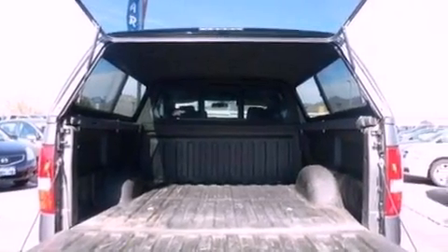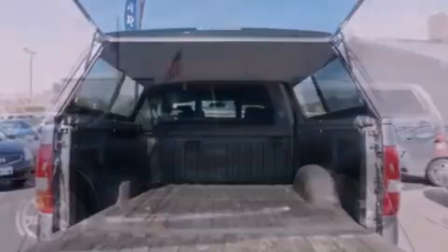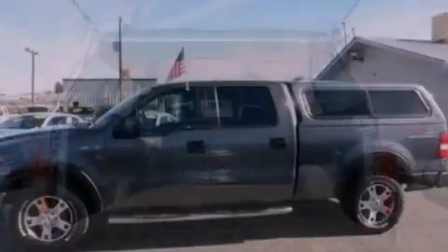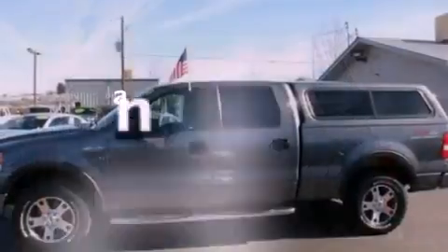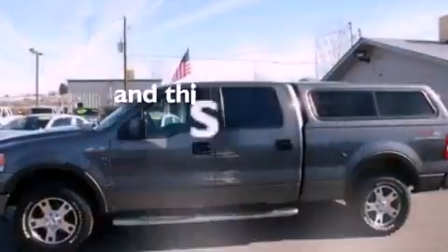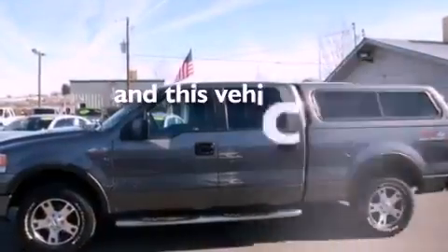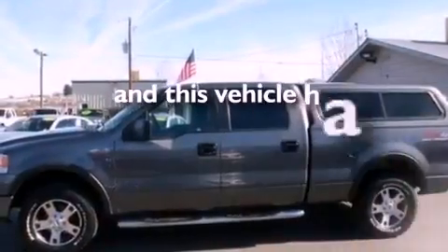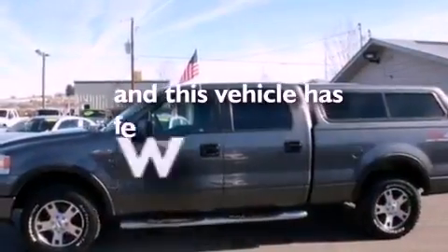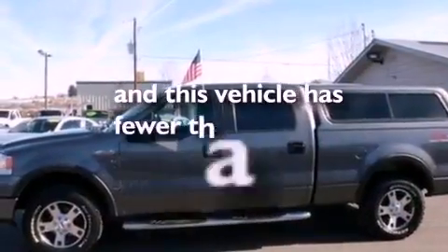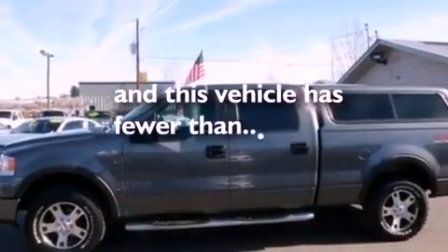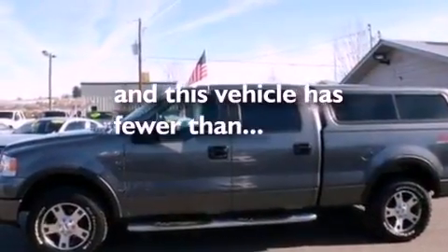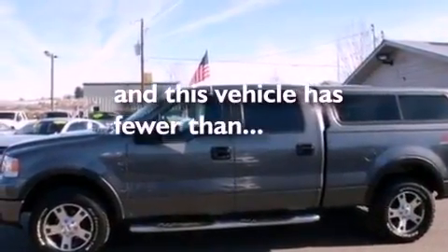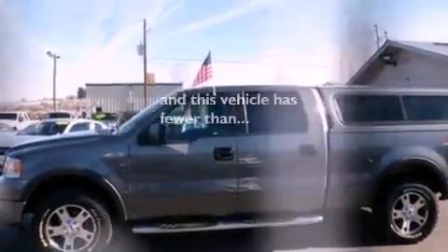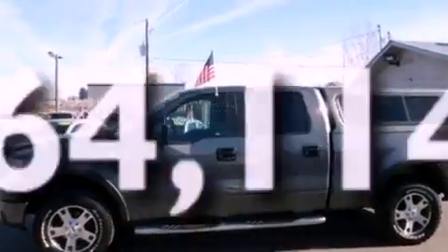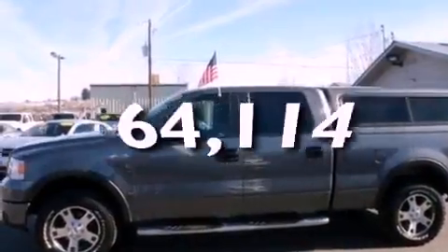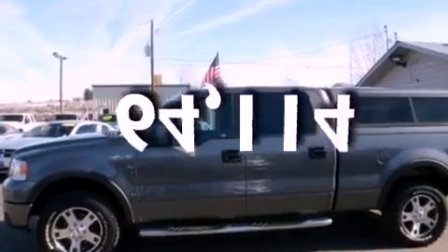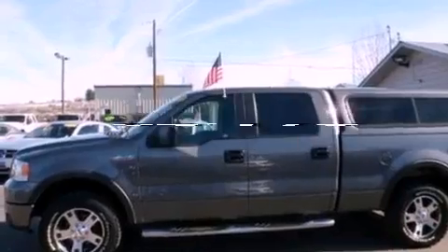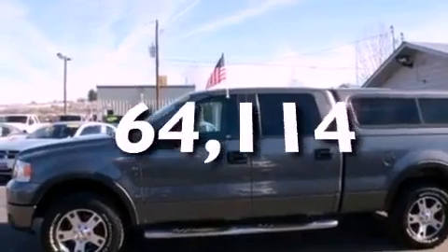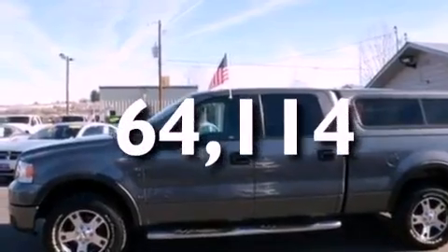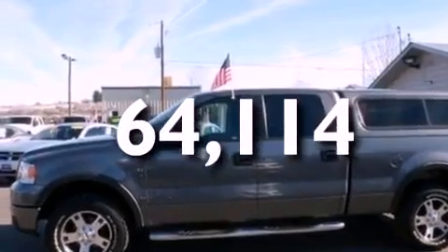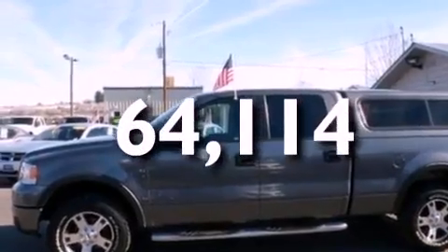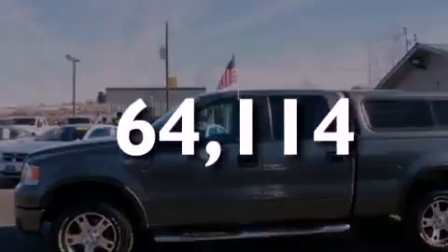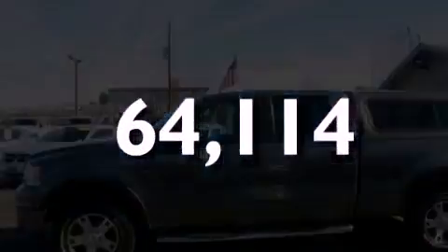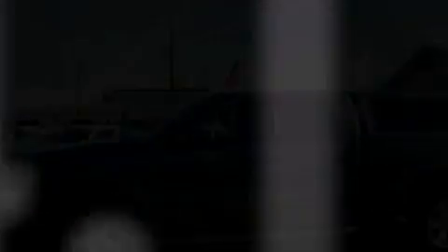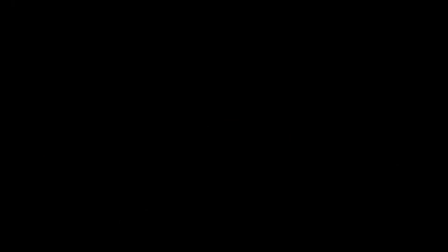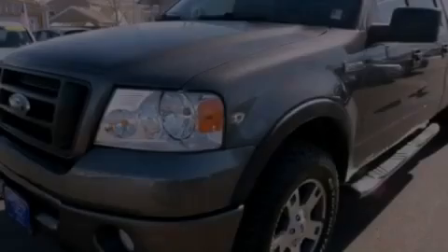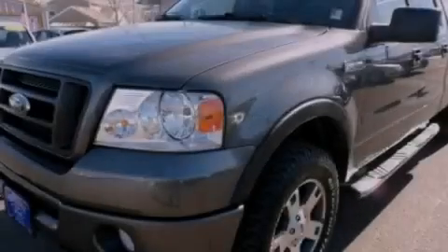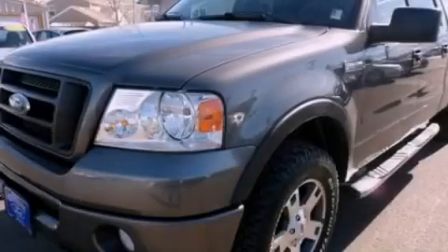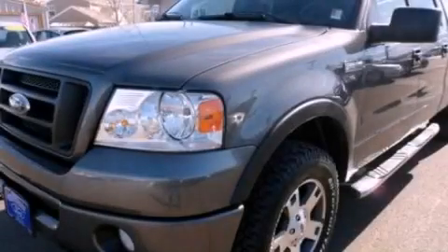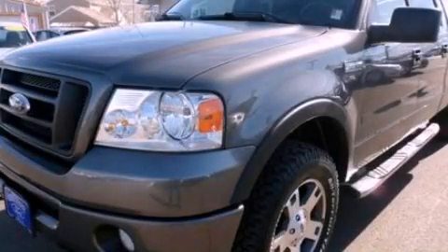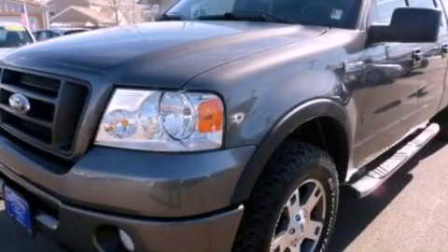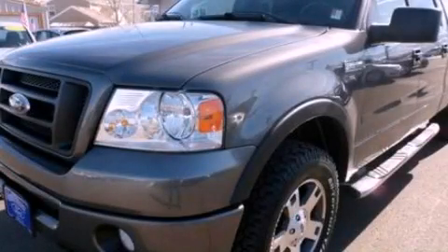This vehicle has less than 65,000 miles. Contact us today to arrange your test drive.